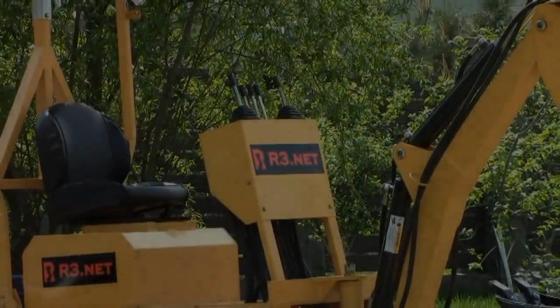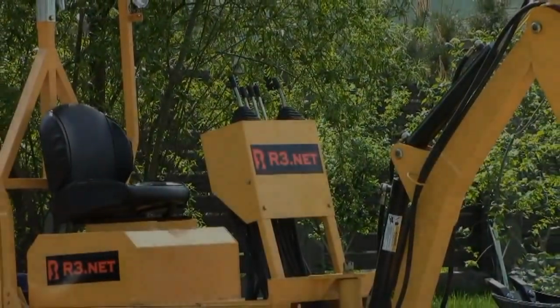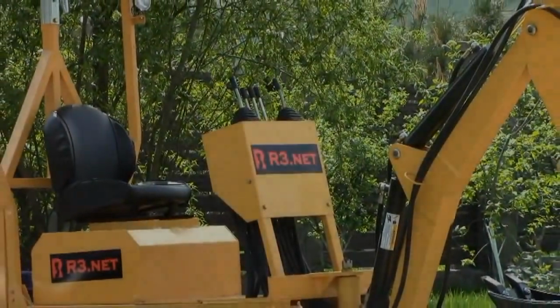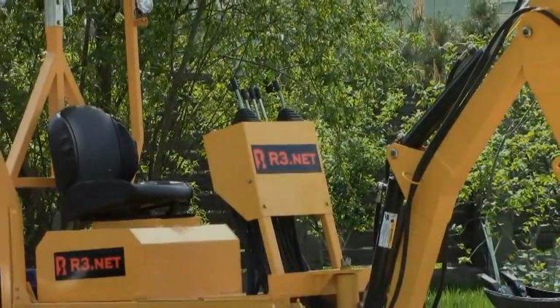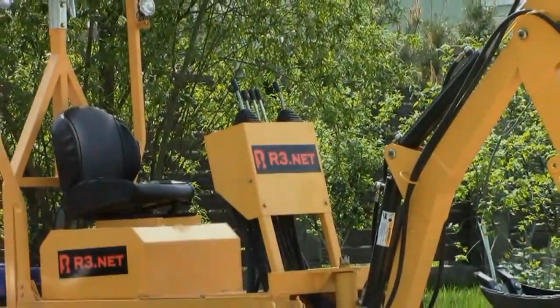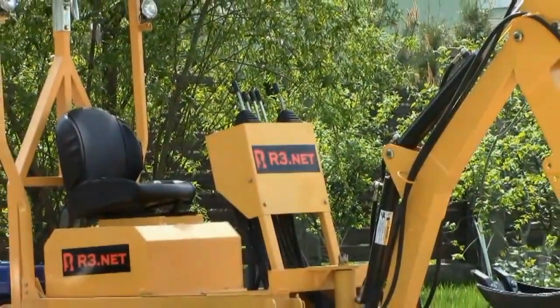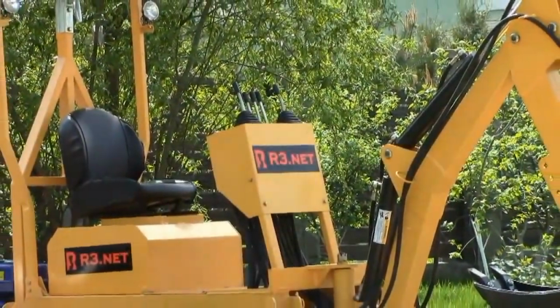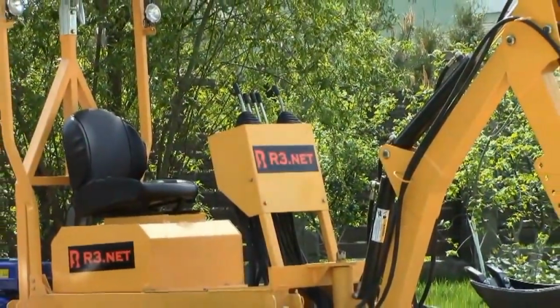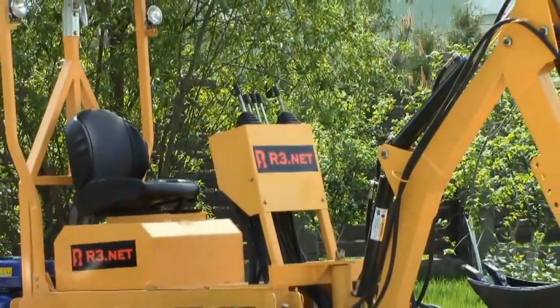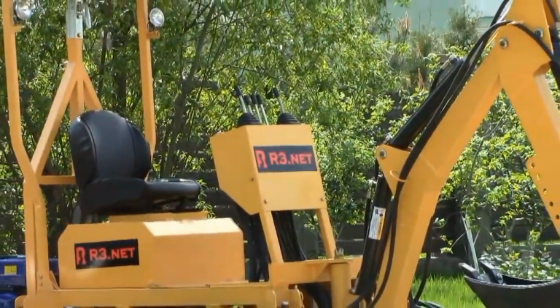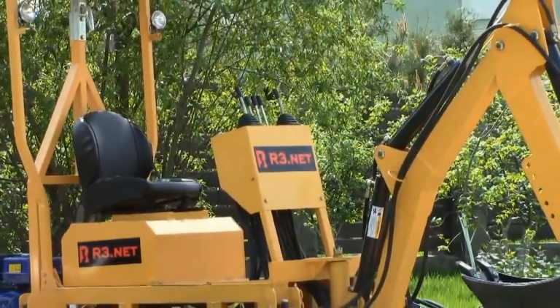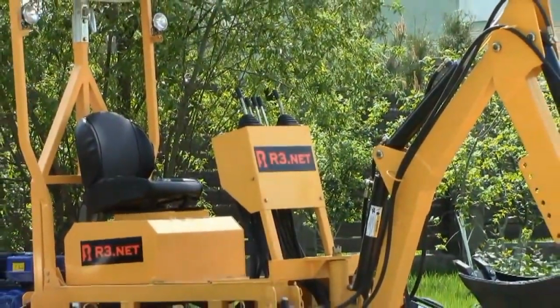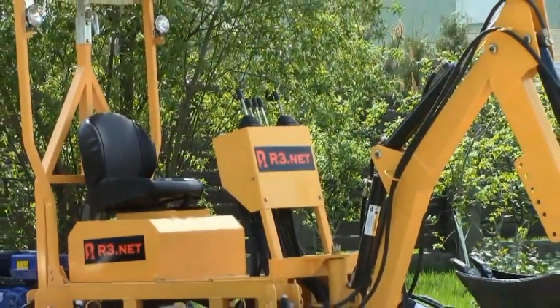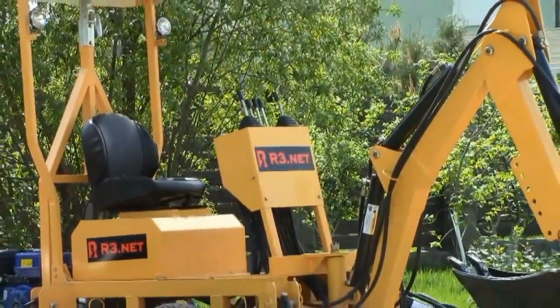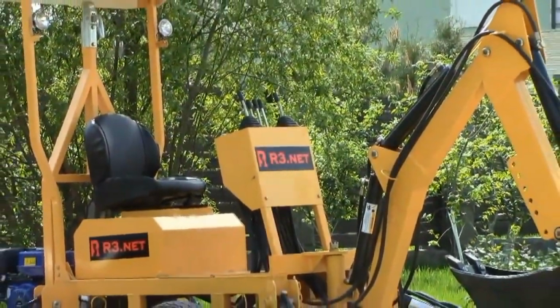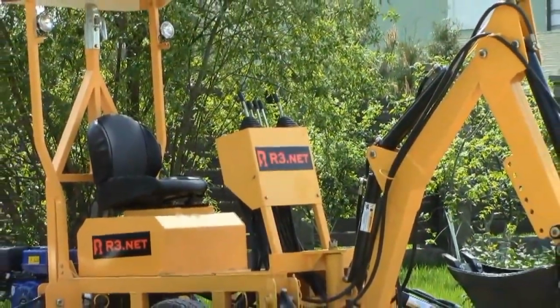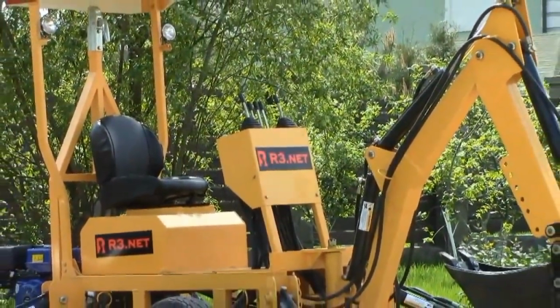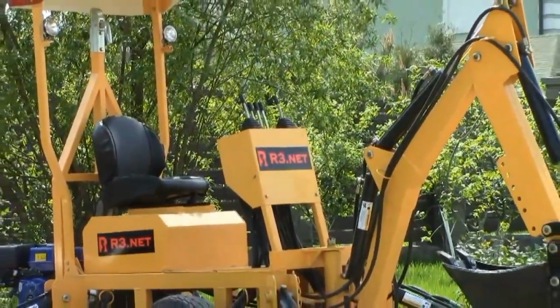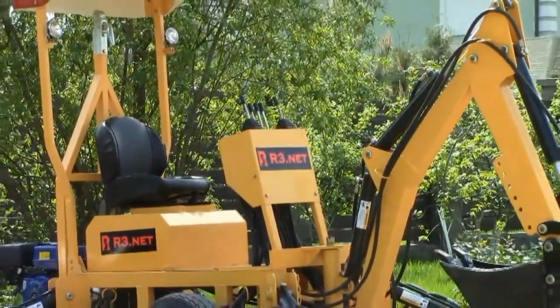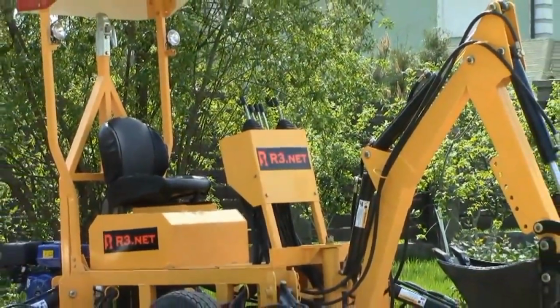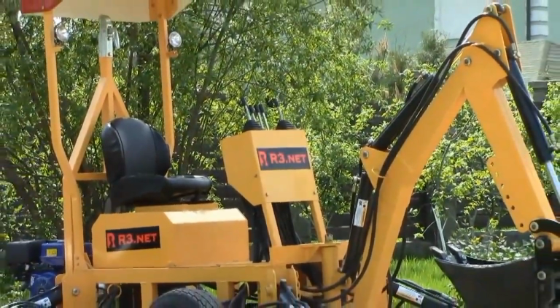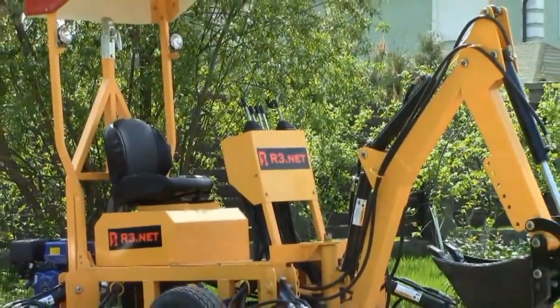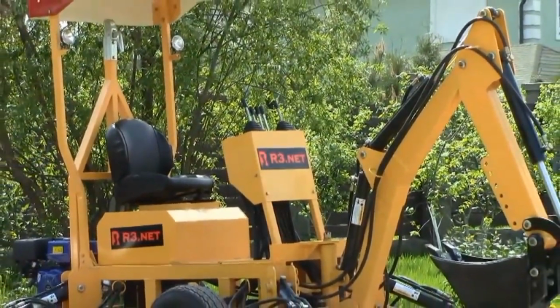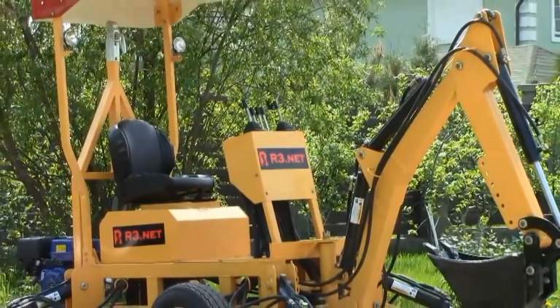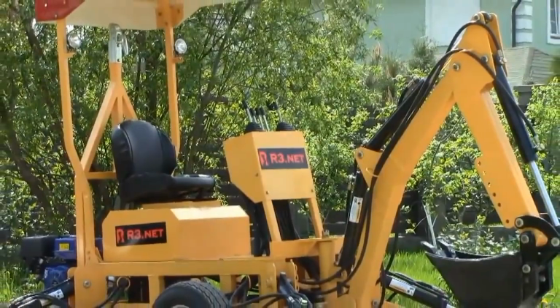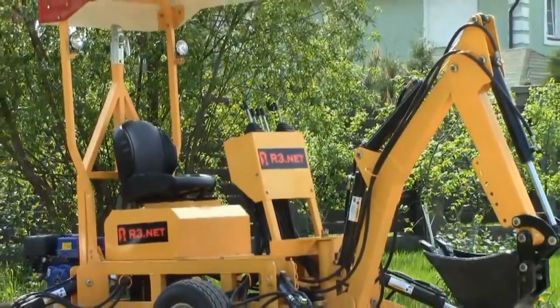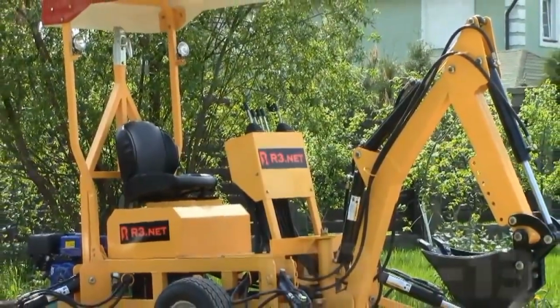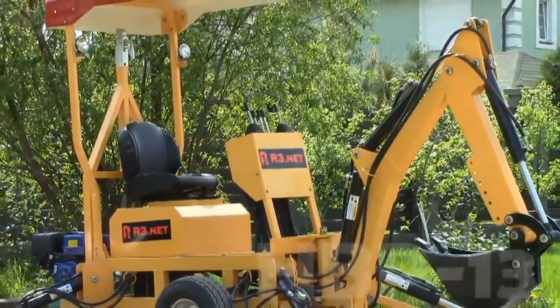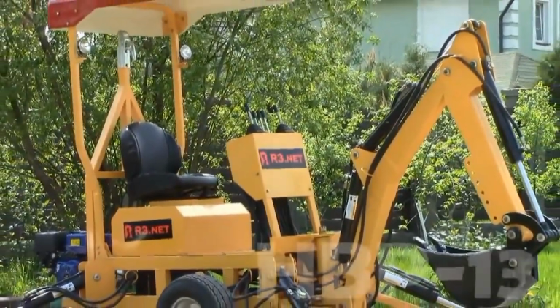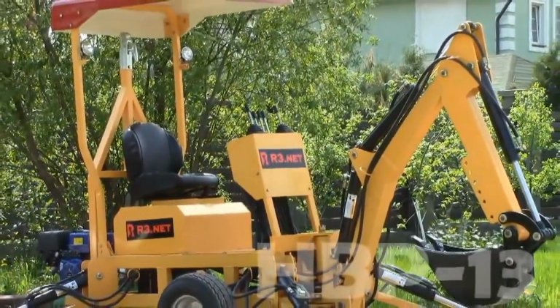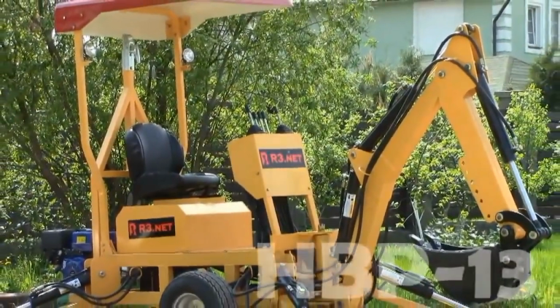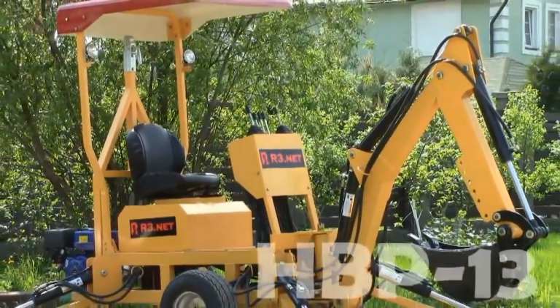Hello, you are watching the channel Review Machines. This channel is about the most interesting machines for work and fun.